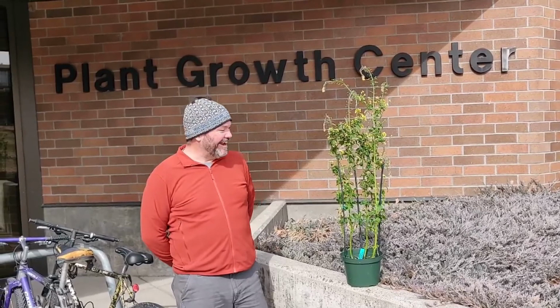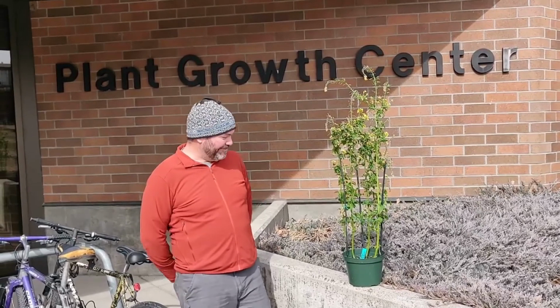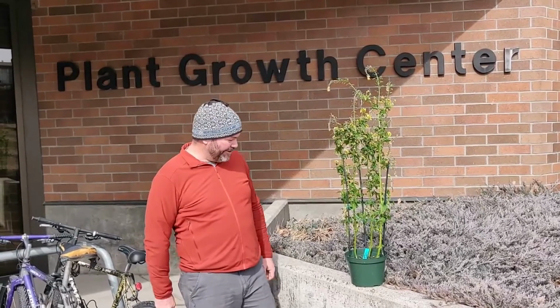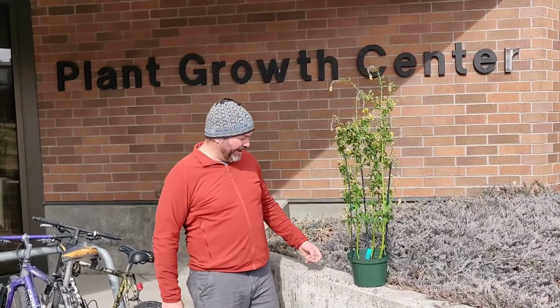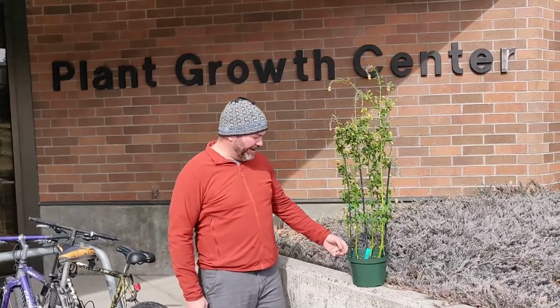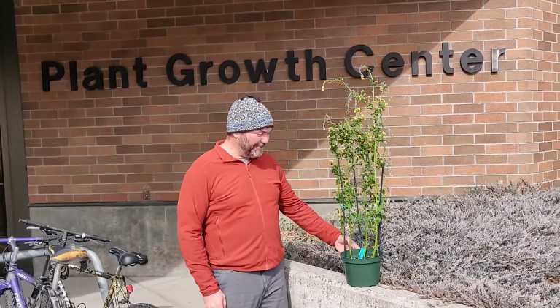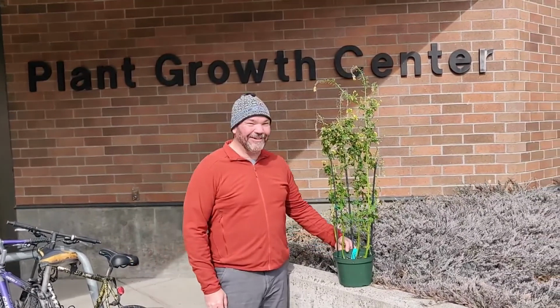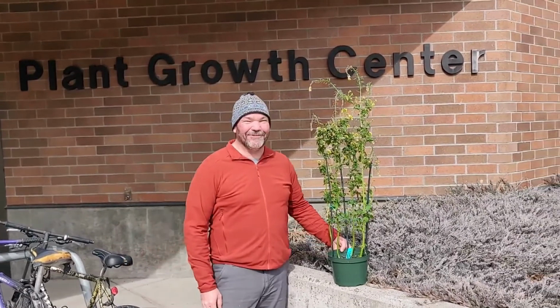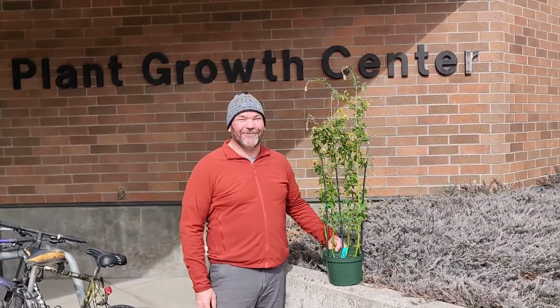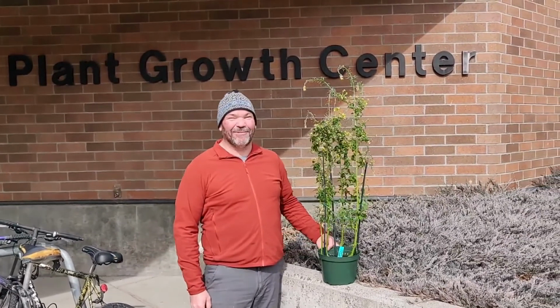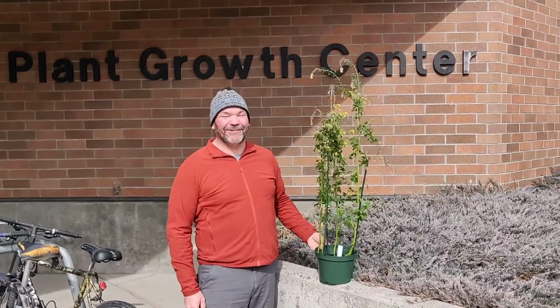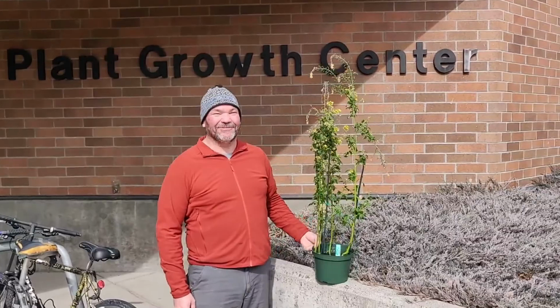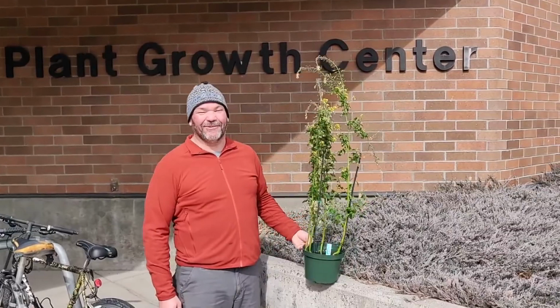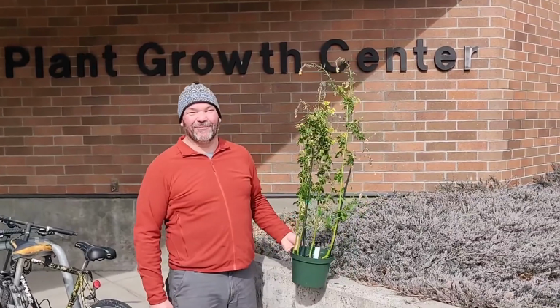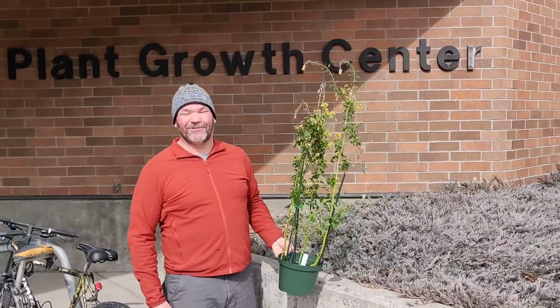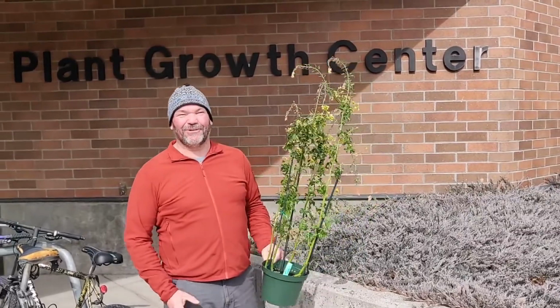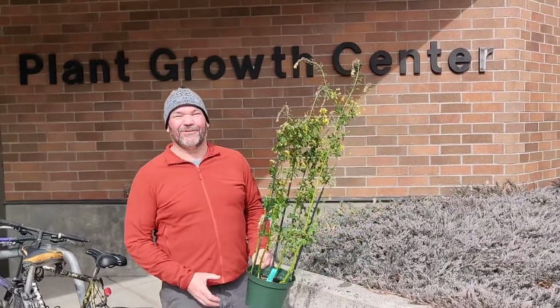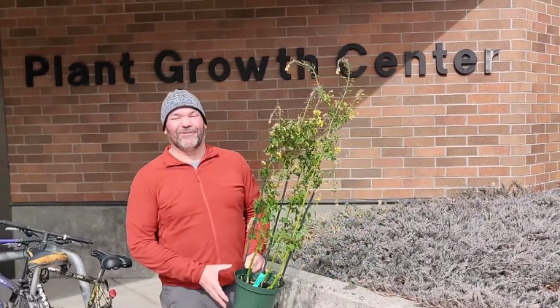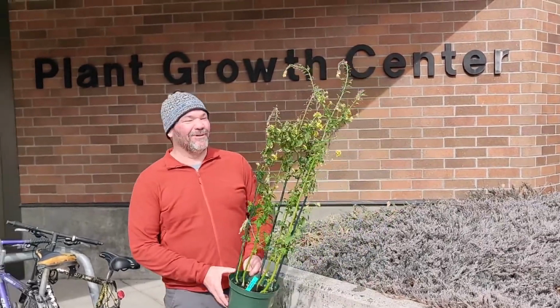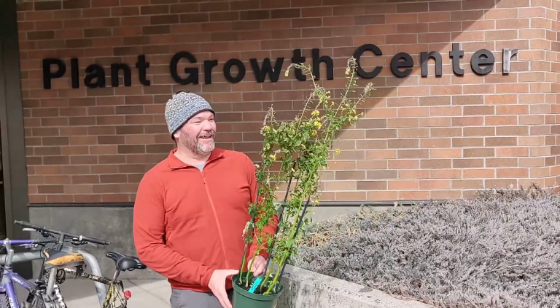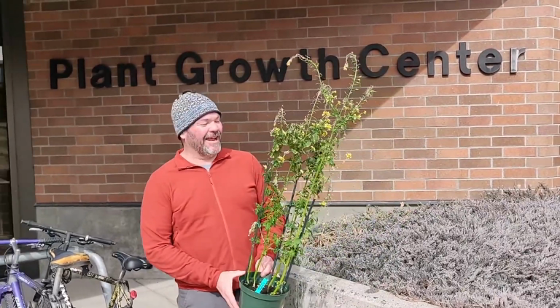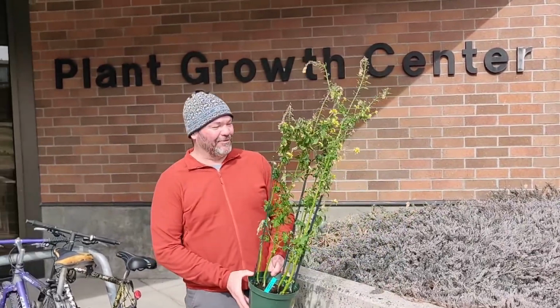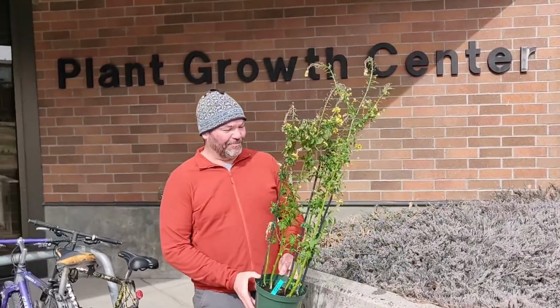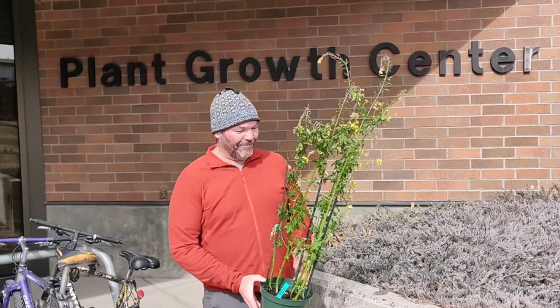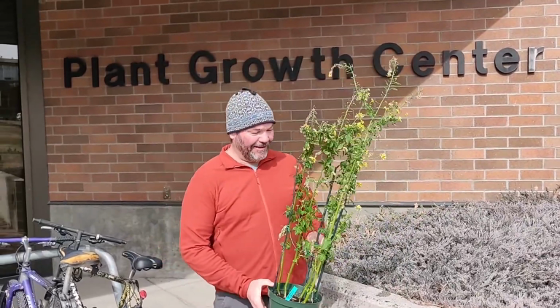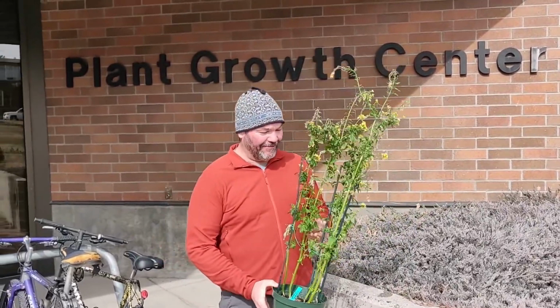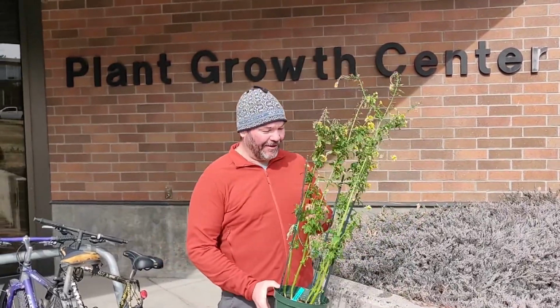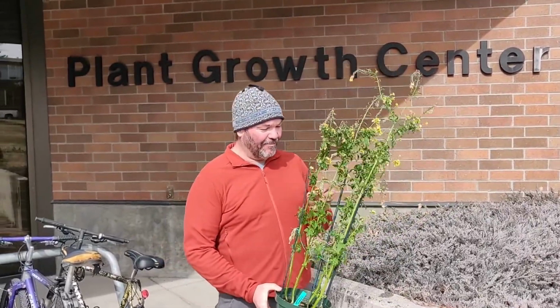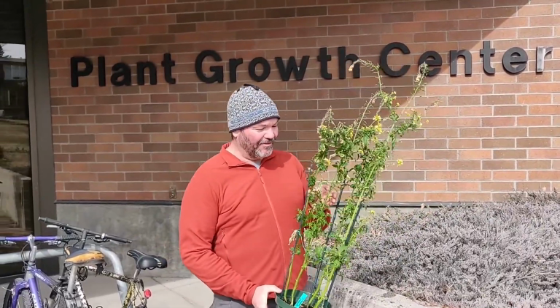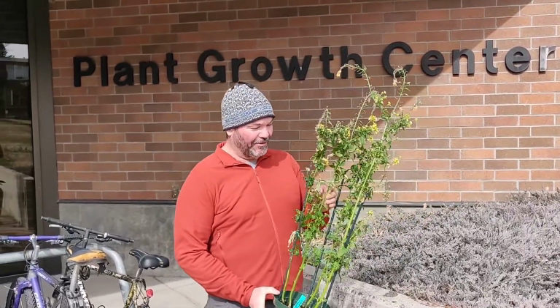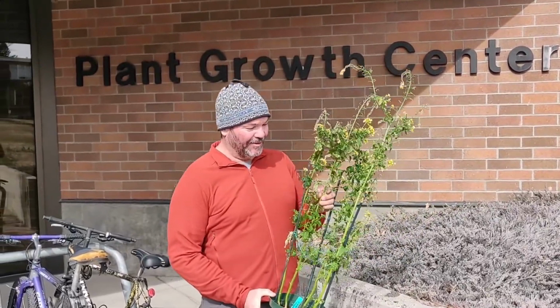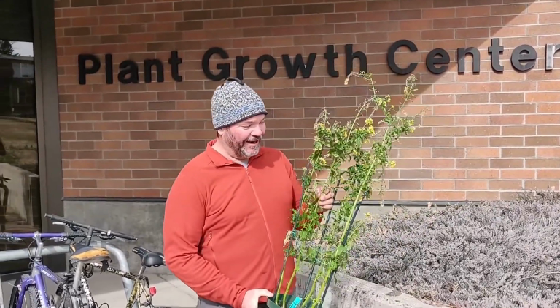Hi, welcome guys. We're out here in front of the Plant Growth Center on March 23rd, the Monday after spring break, and I've got our mustard plant.